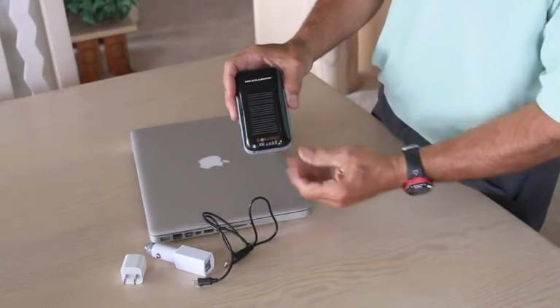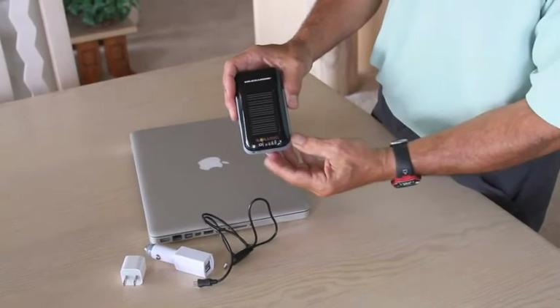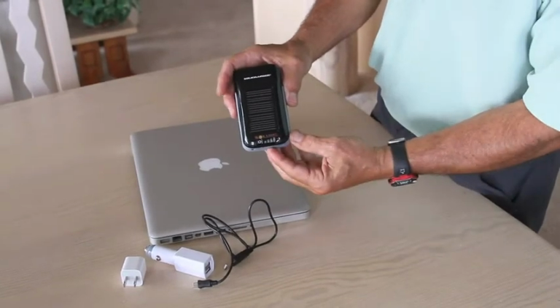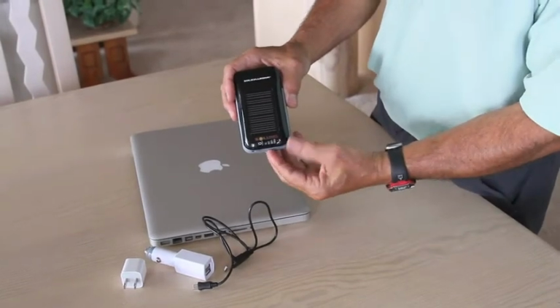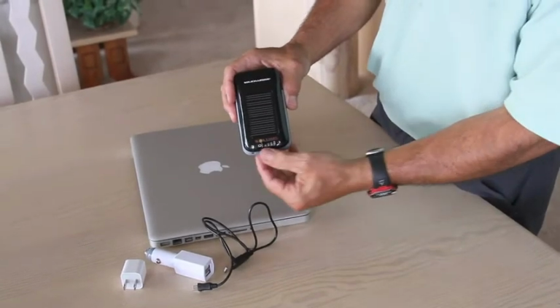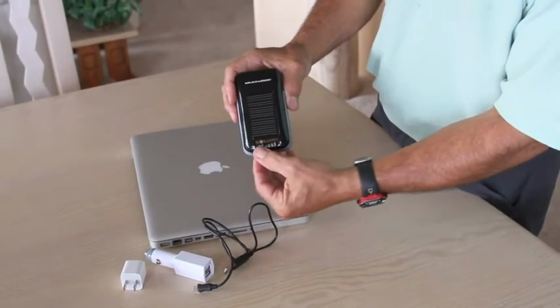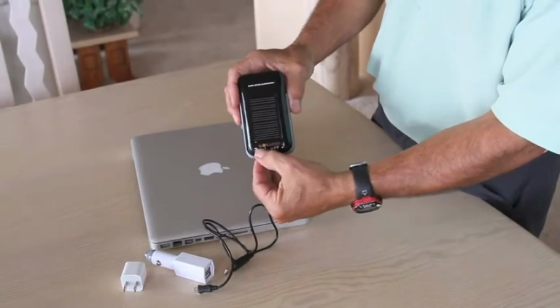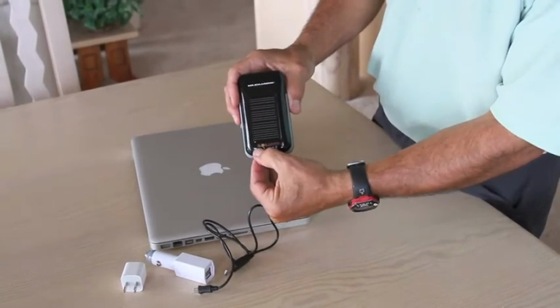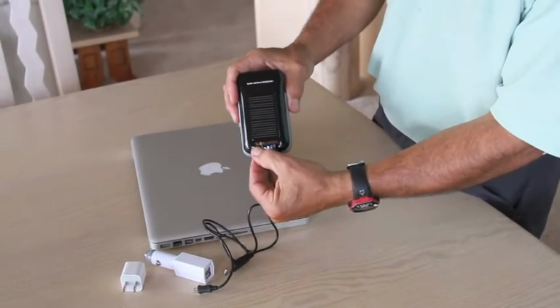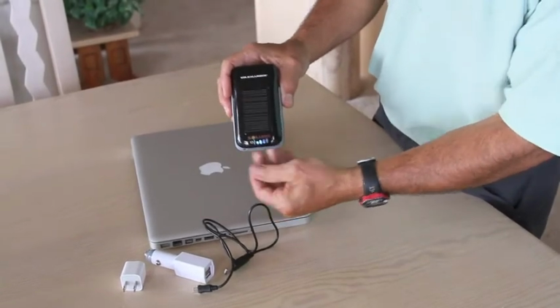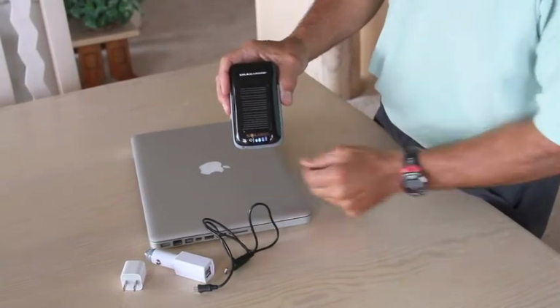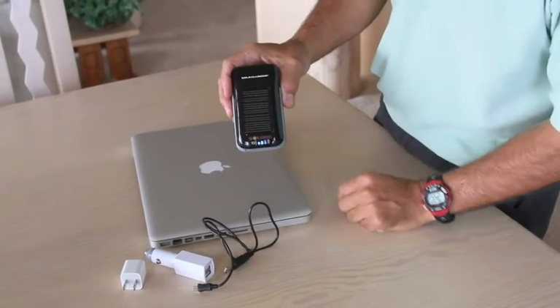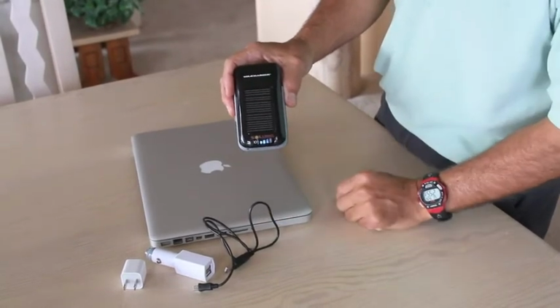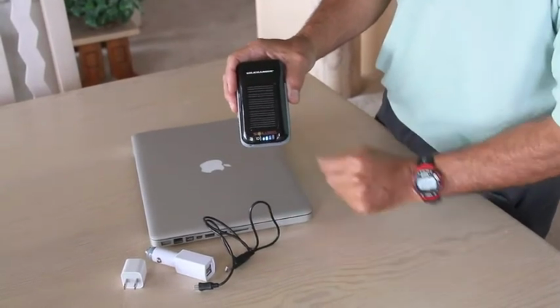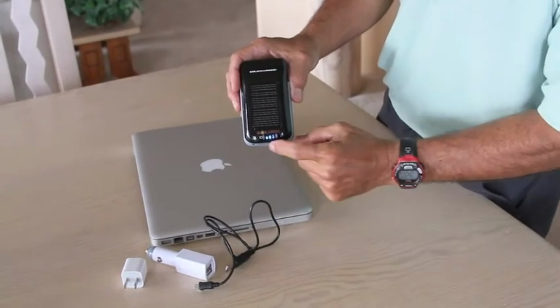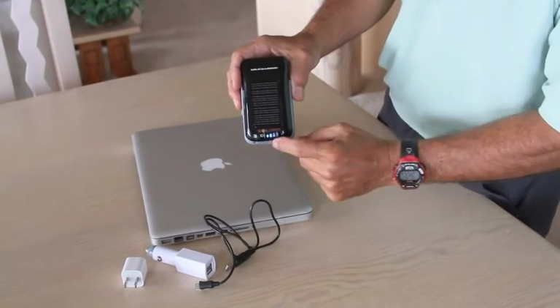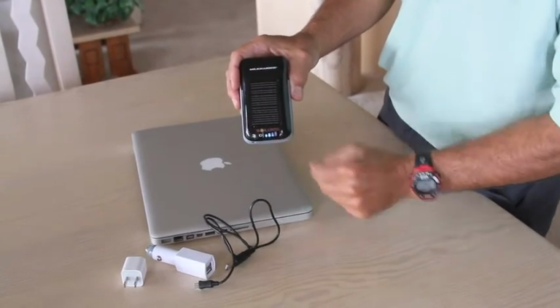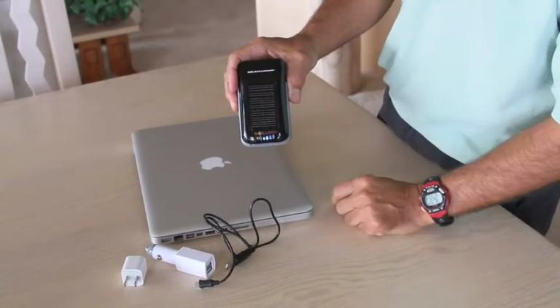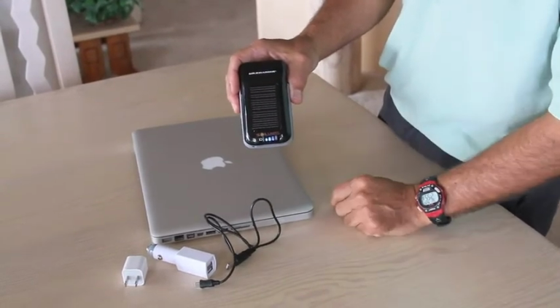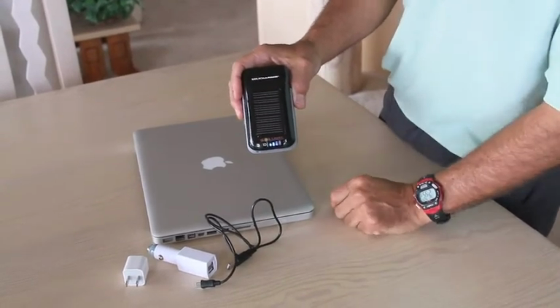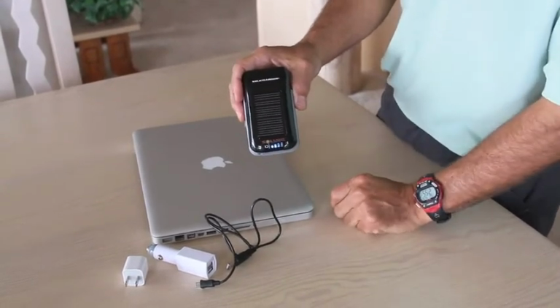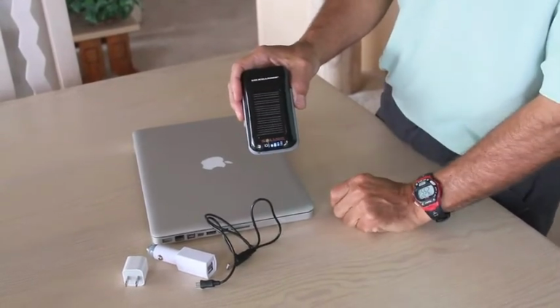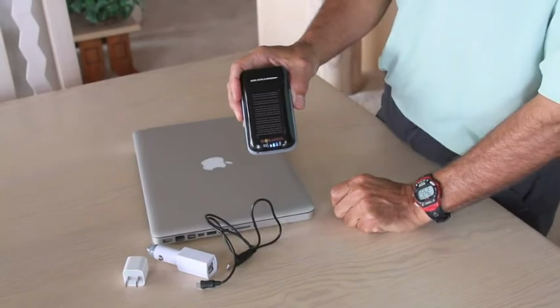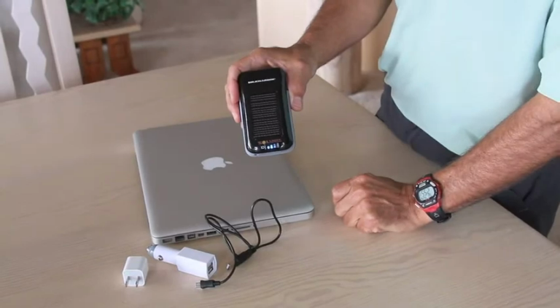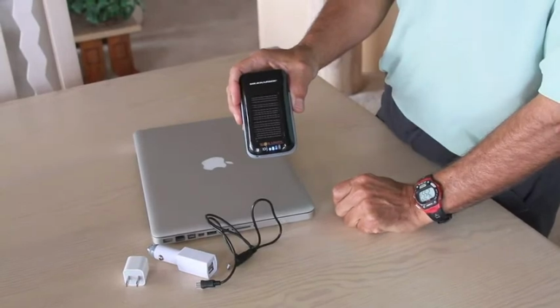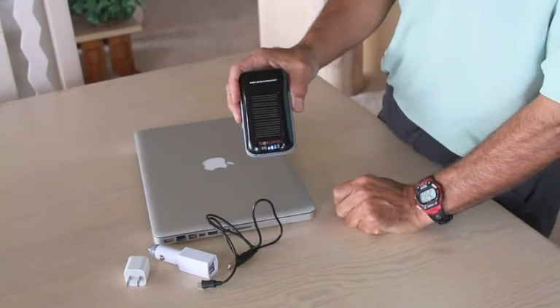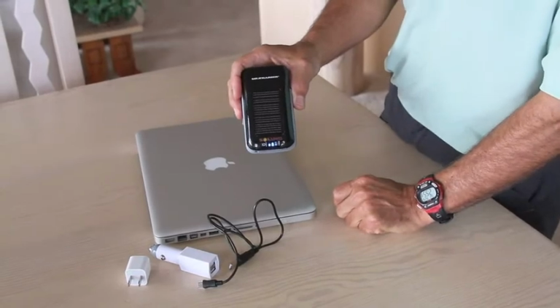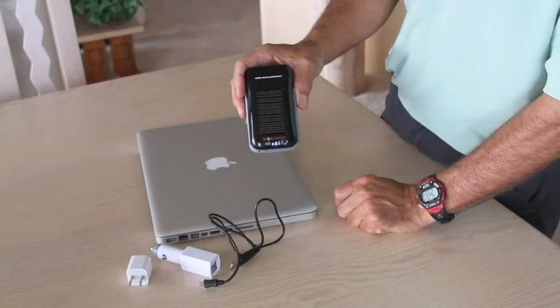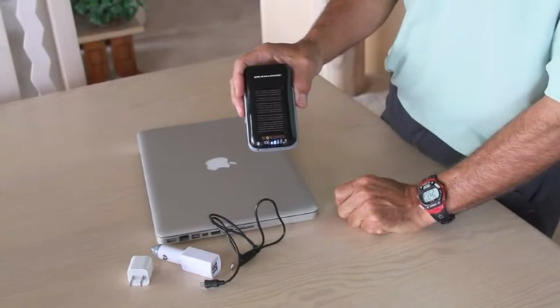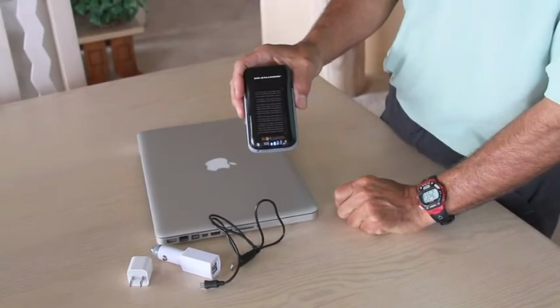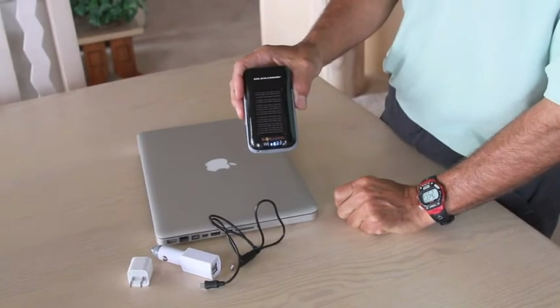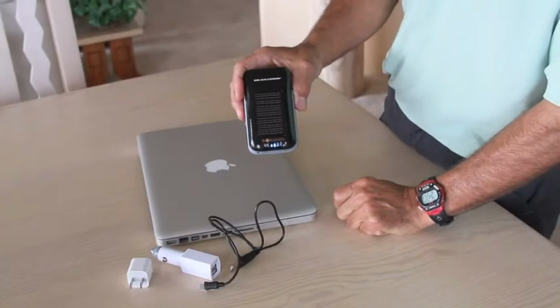If you want to check the charge, you simply turn it on, and you can see how much current is in the Soli Charger.